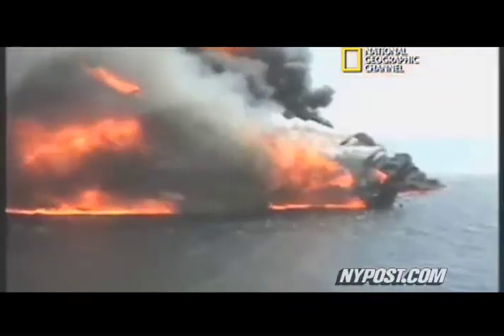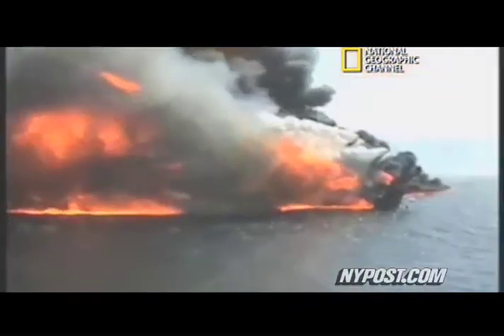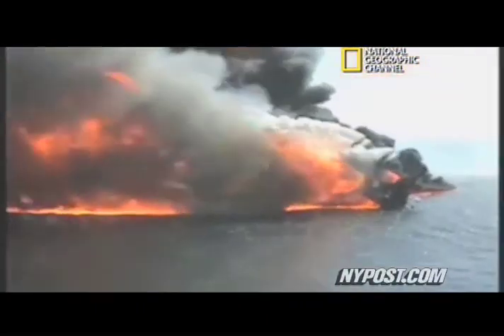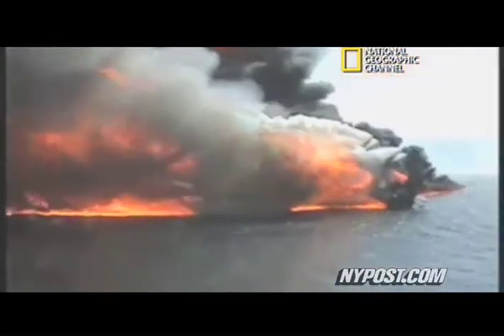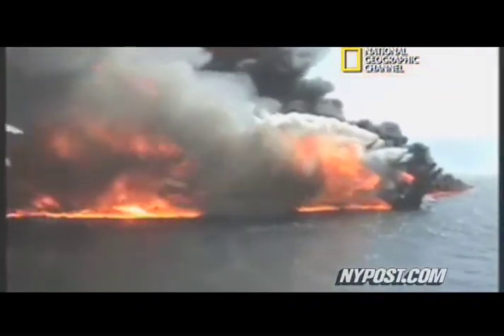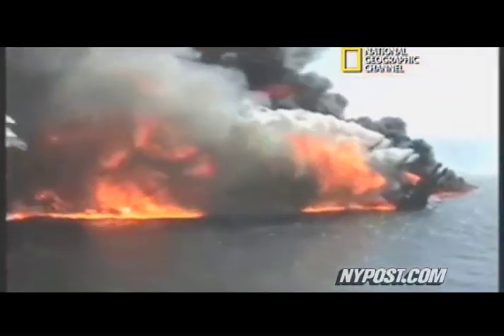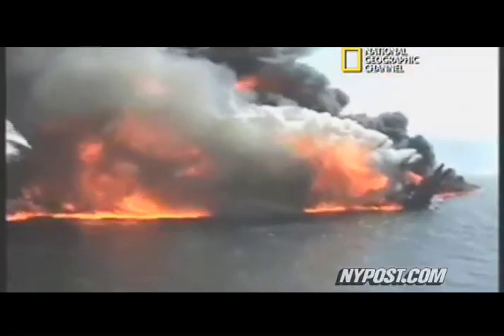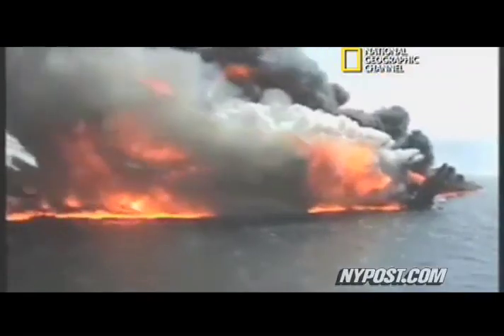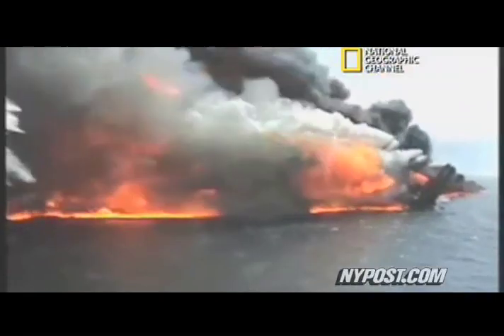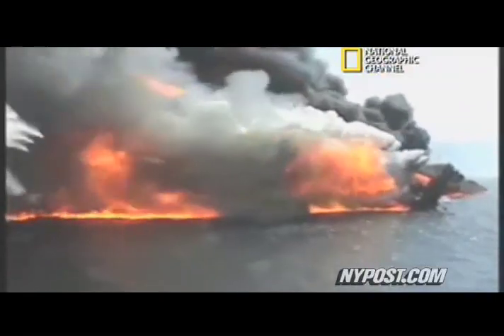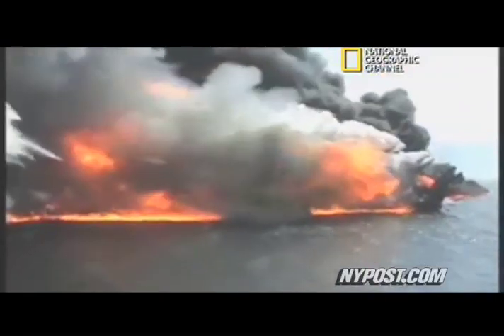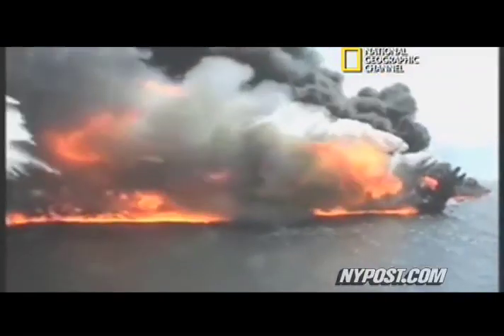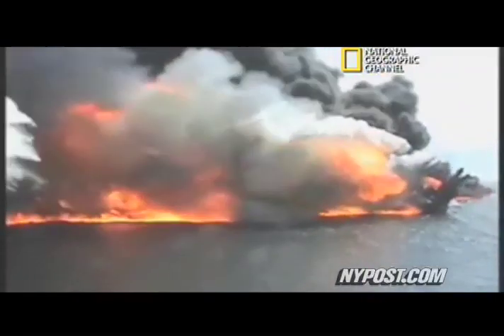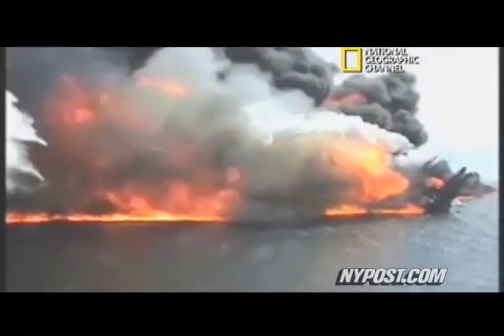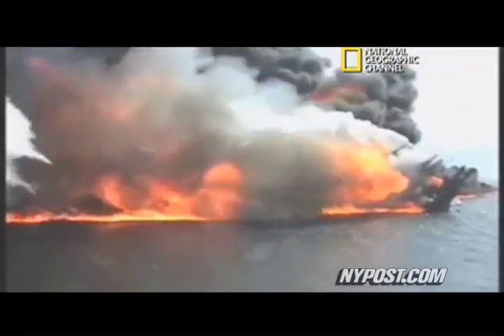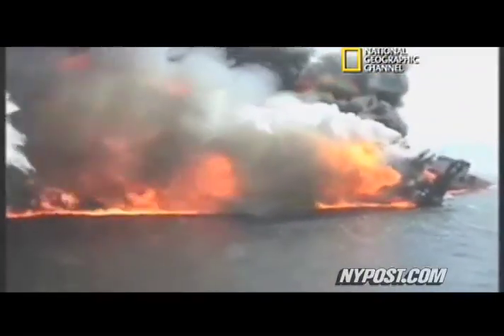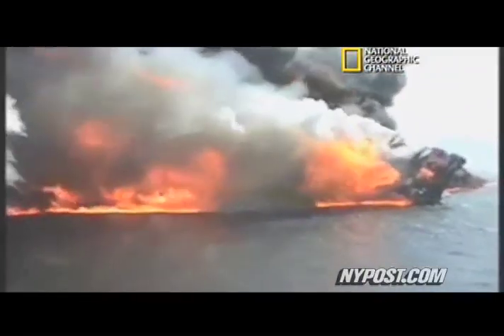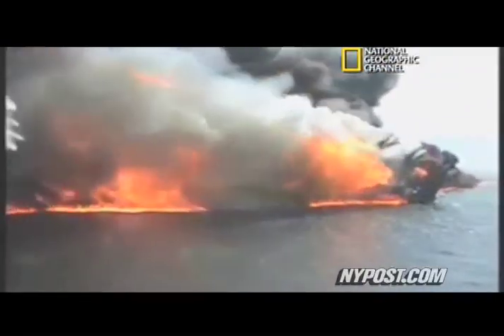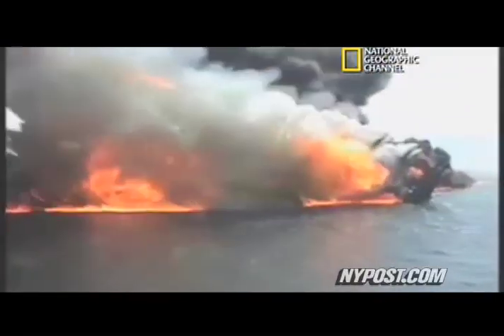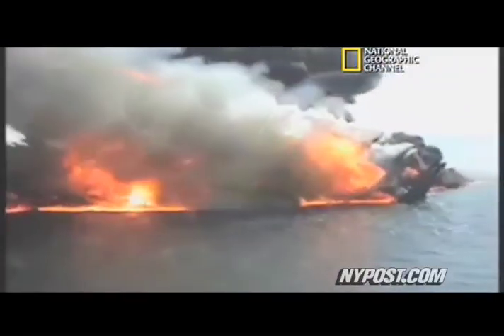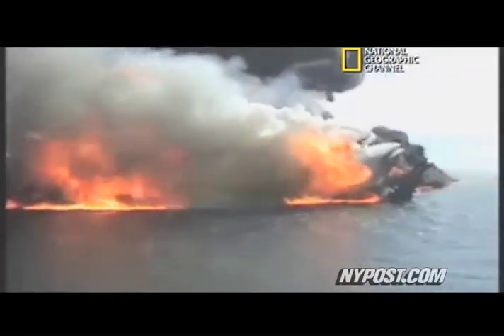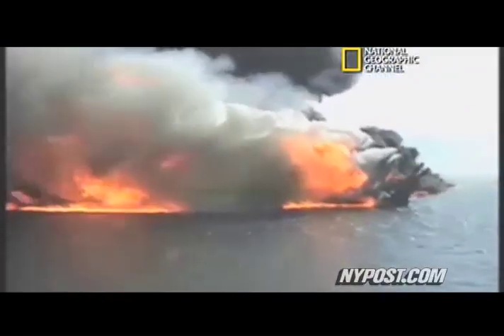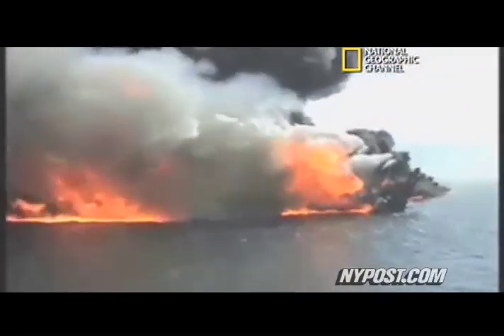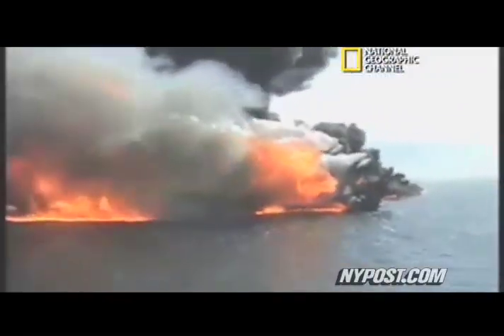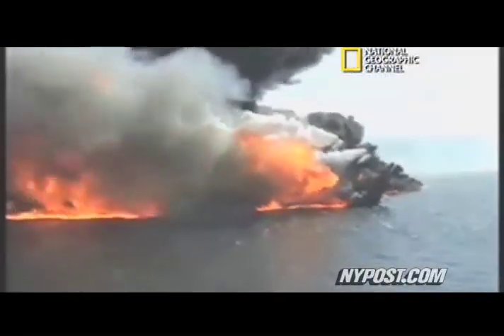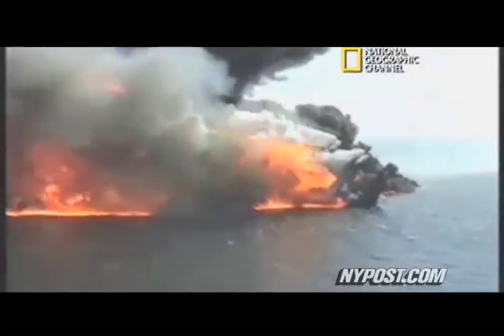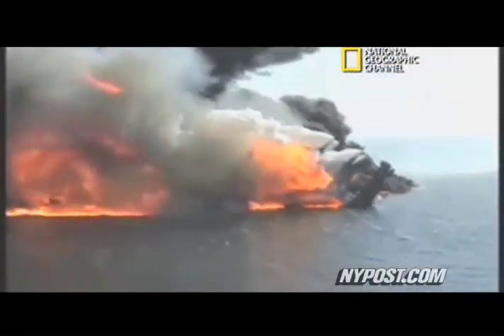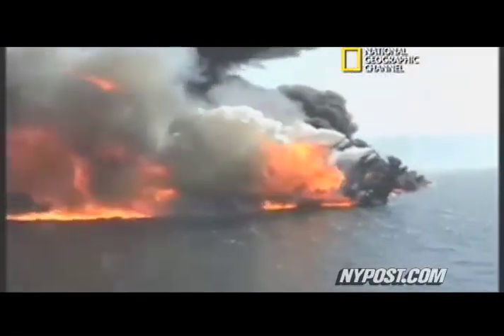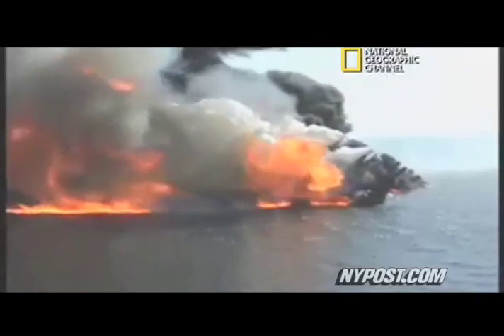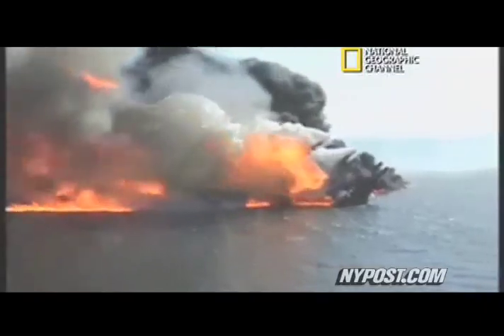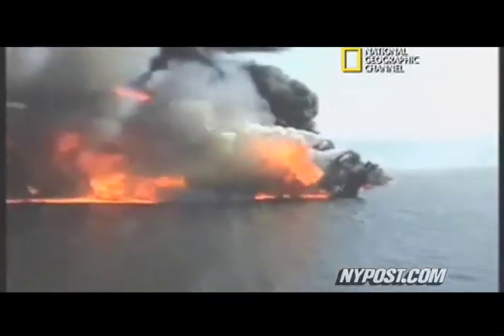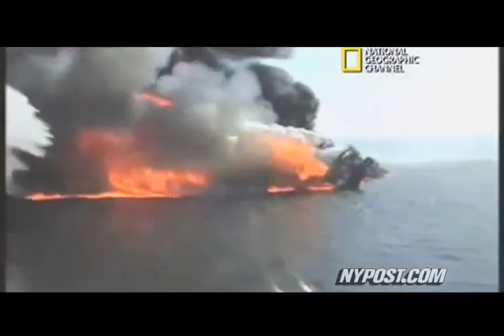At least 6 million gallons have gushed into the Gulf since the explosion, more than half of what the Exxon Valdez tanker spilled in Alaska in 1989.